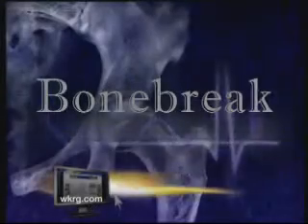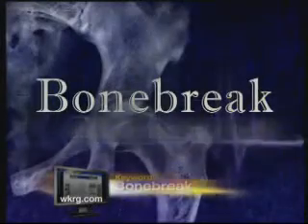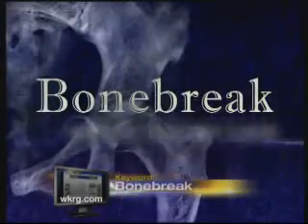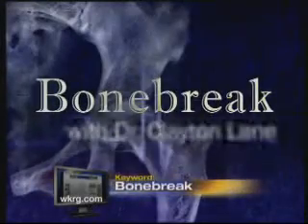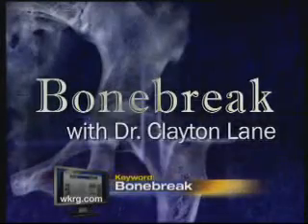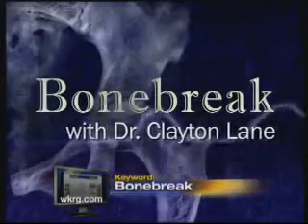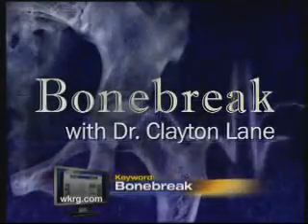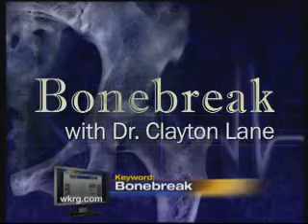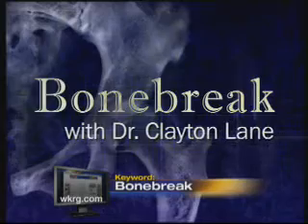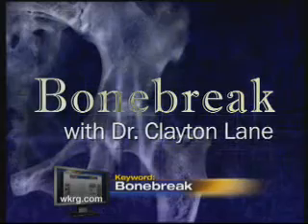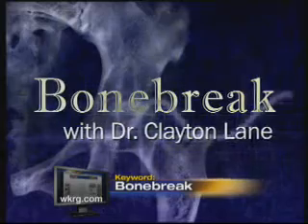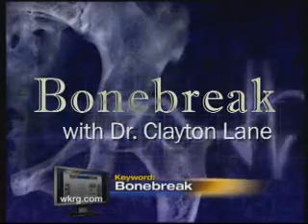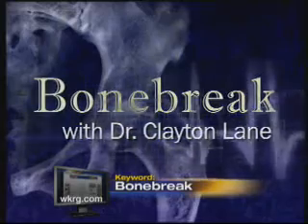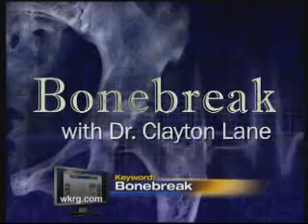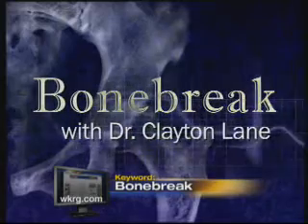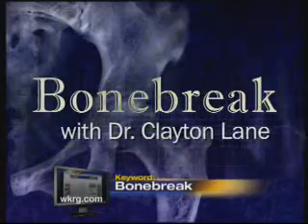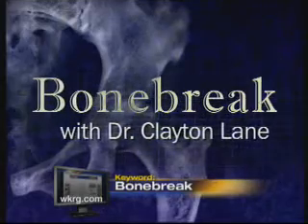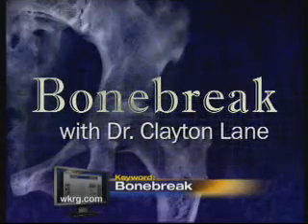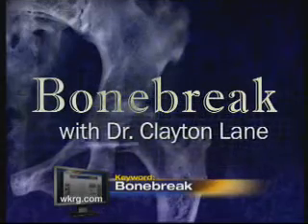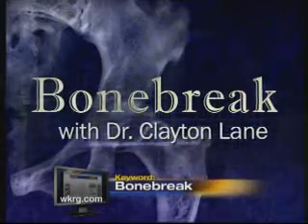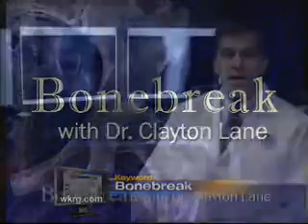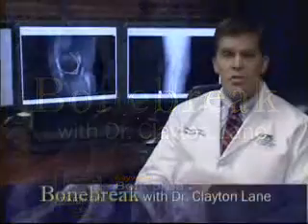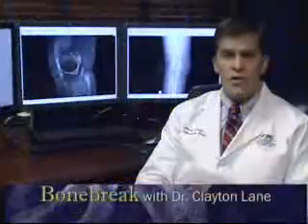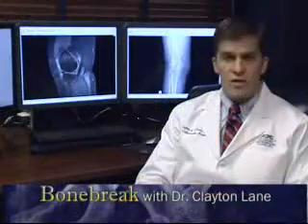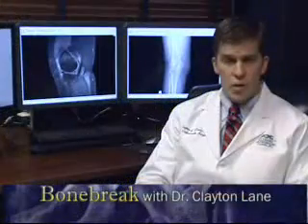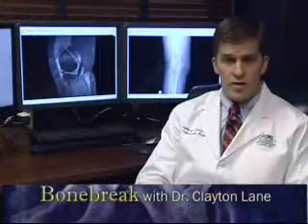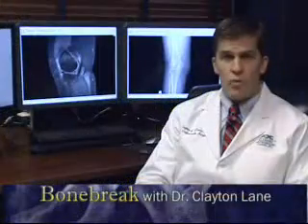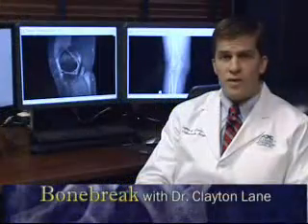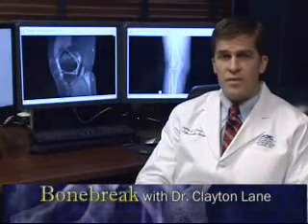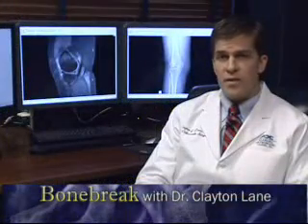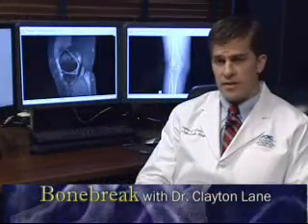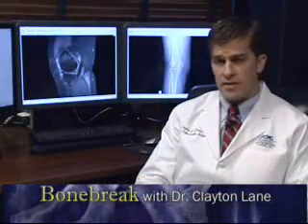Bone Break with Dr. Clayton Lane. Today, we'll answer the question: what is the meniscus?